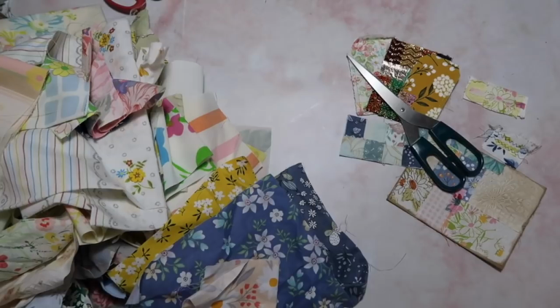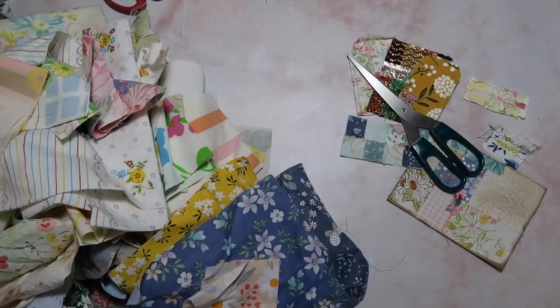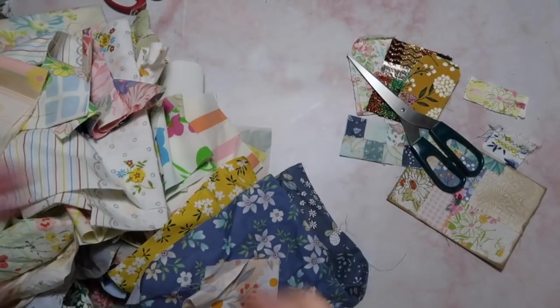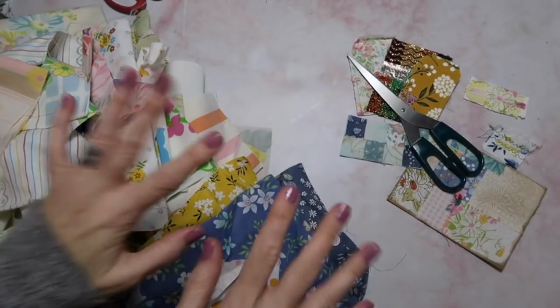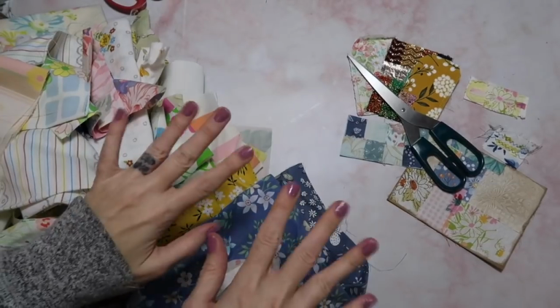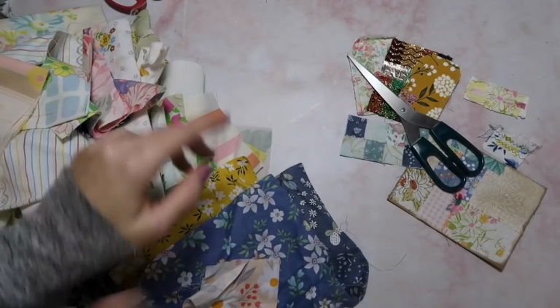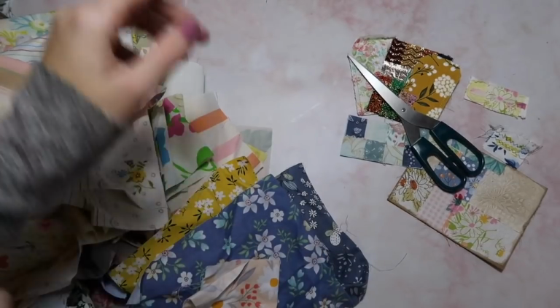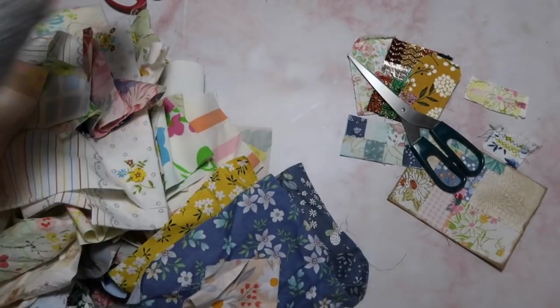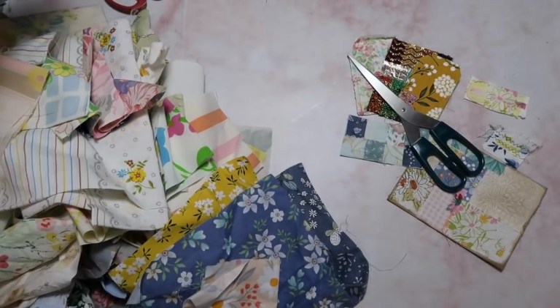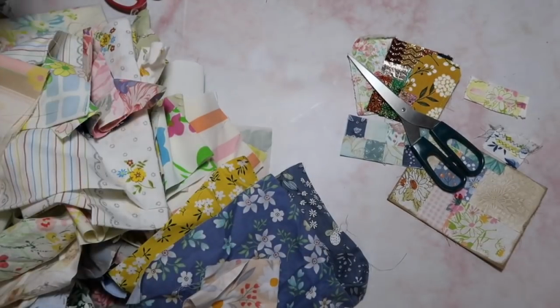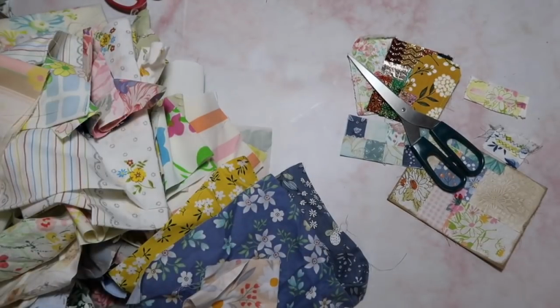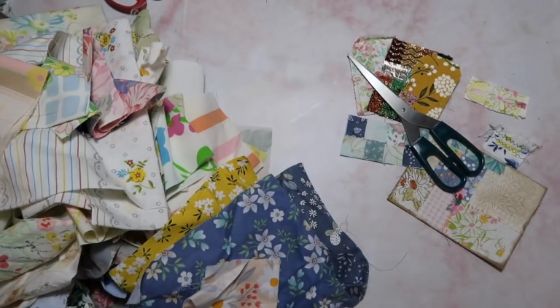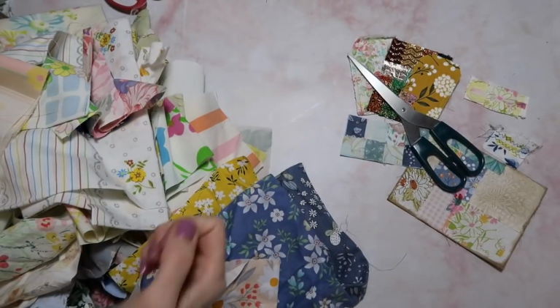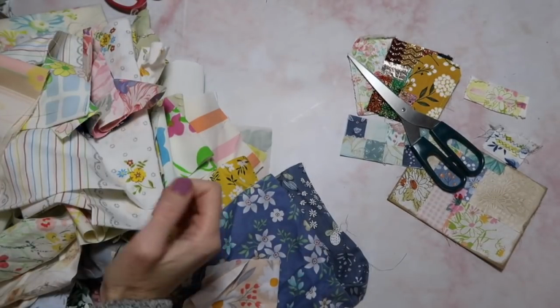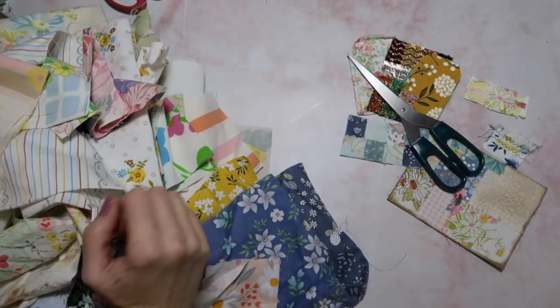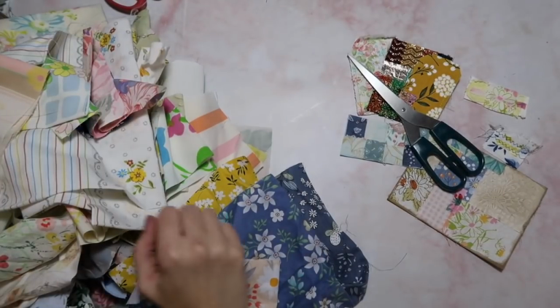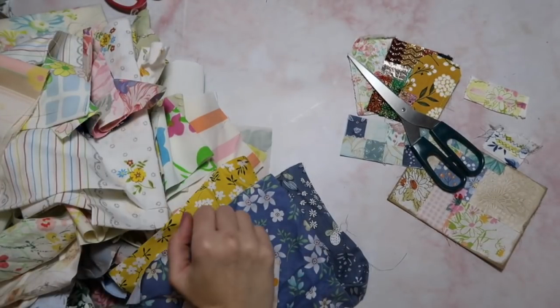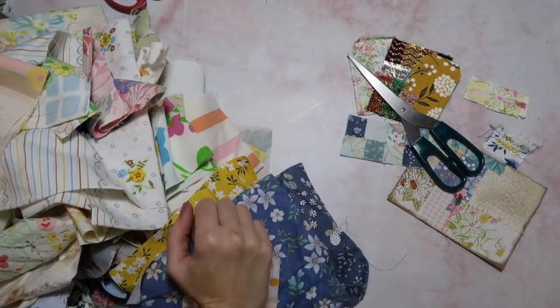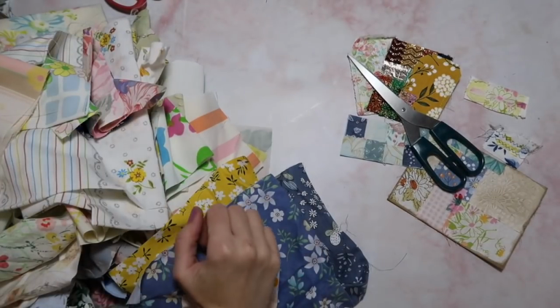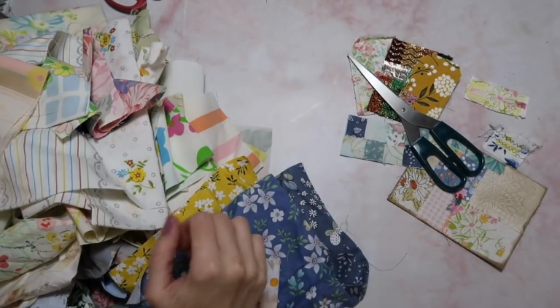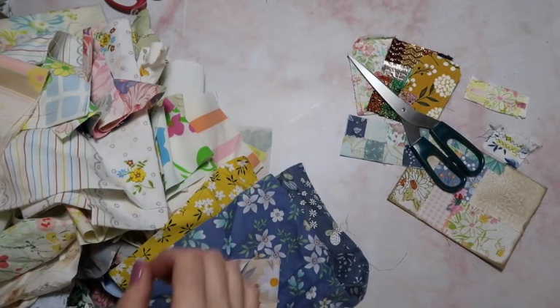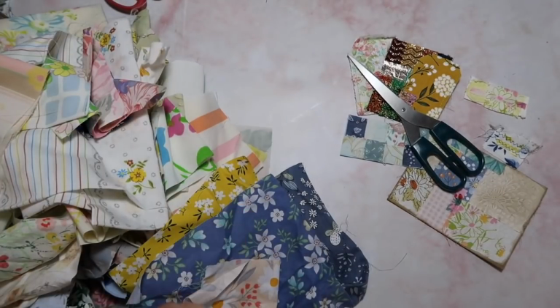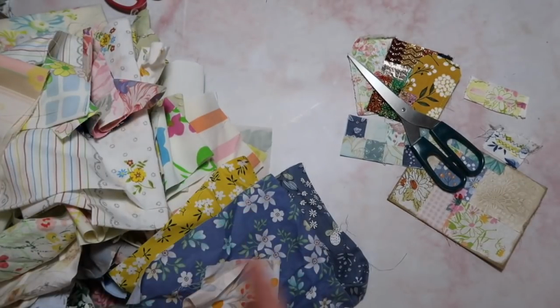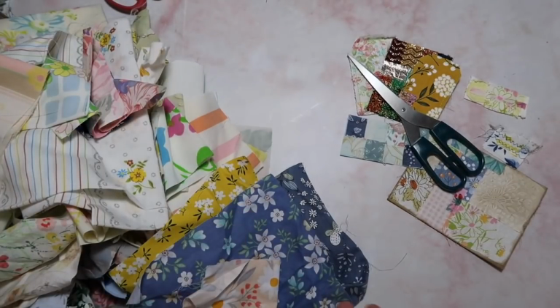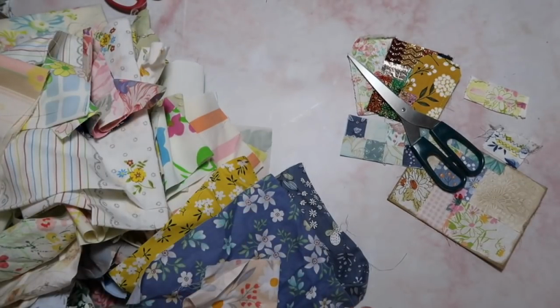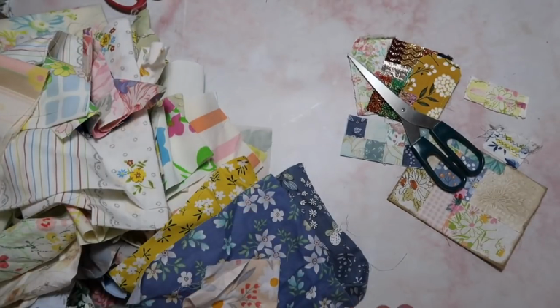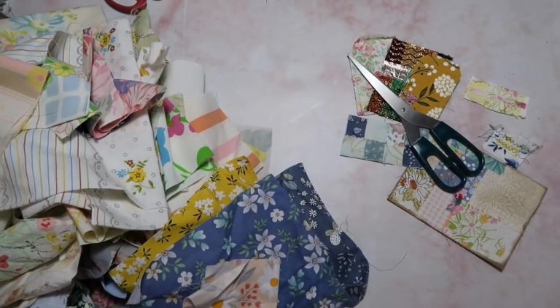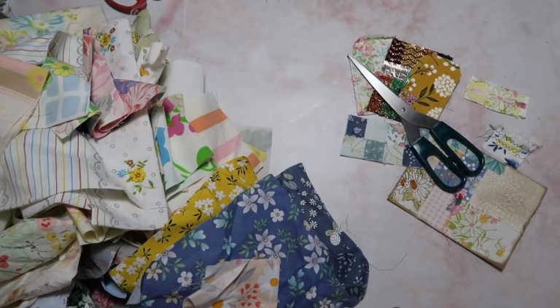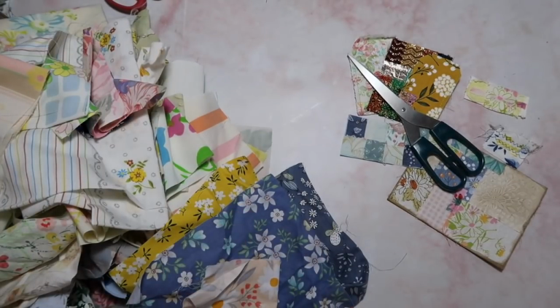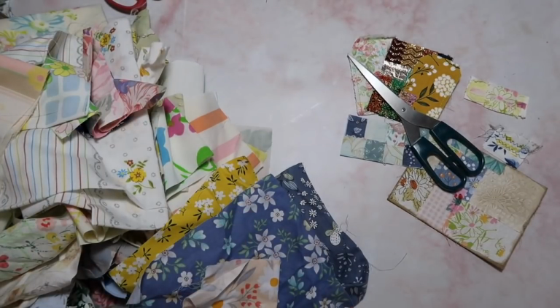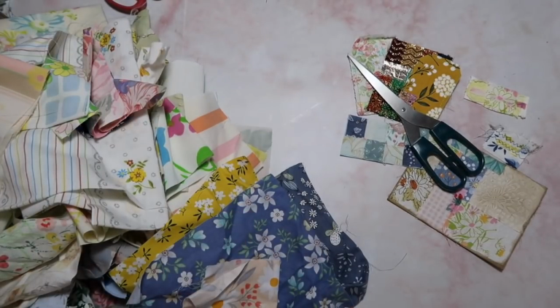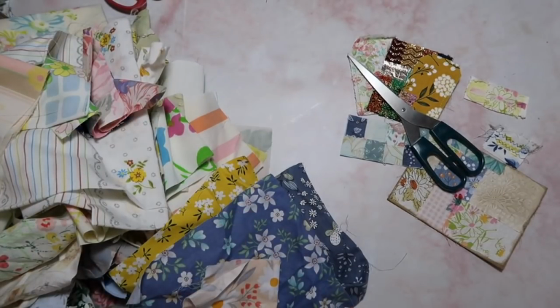Well, hello crafty cuties. Welcome back to Paper Terrace and if you're new, I'm Jessica.